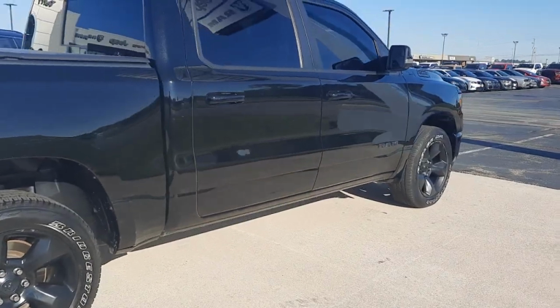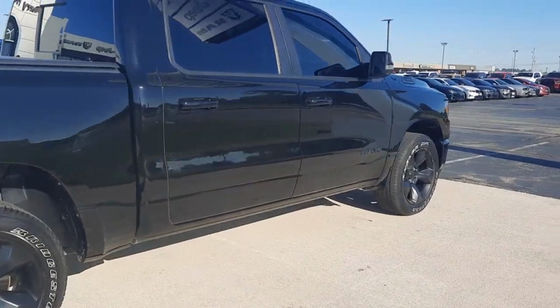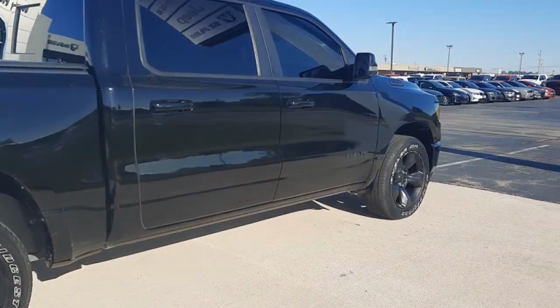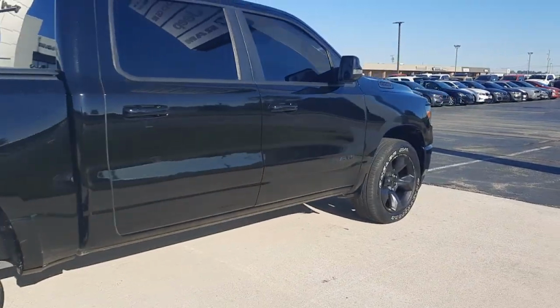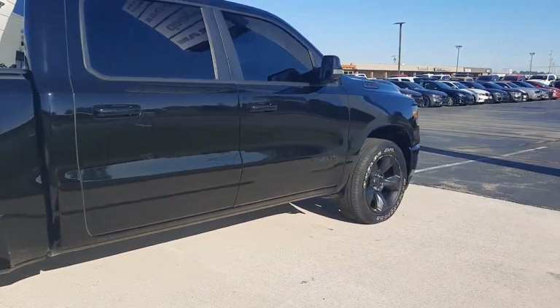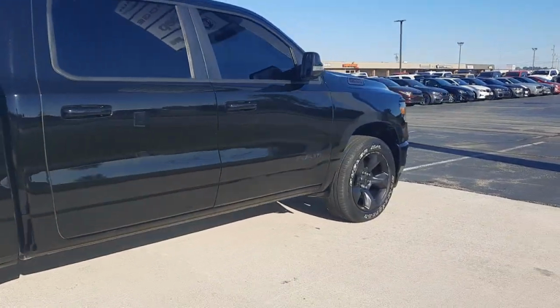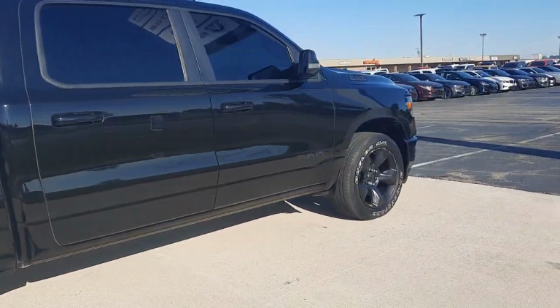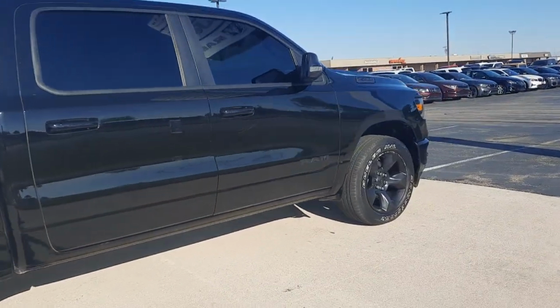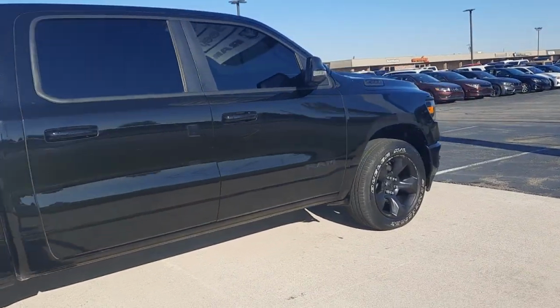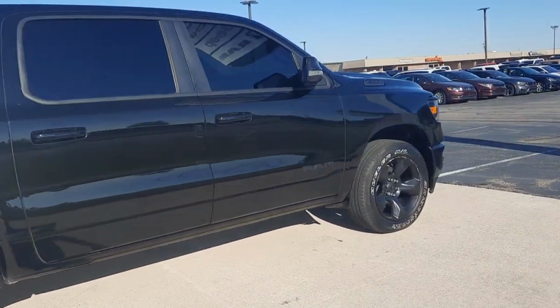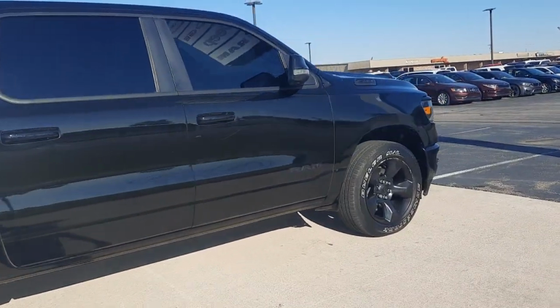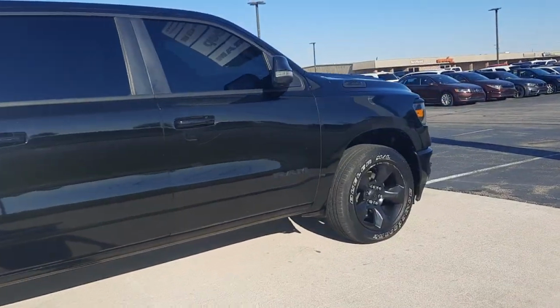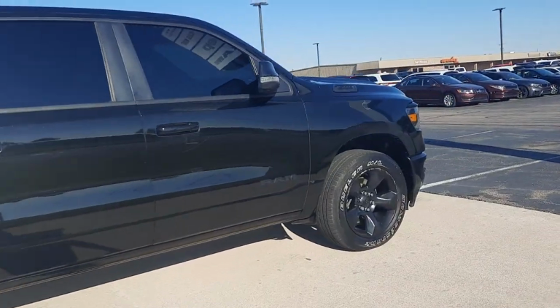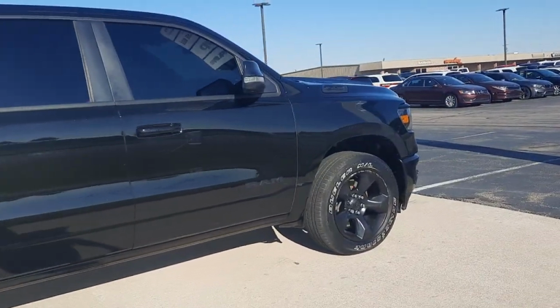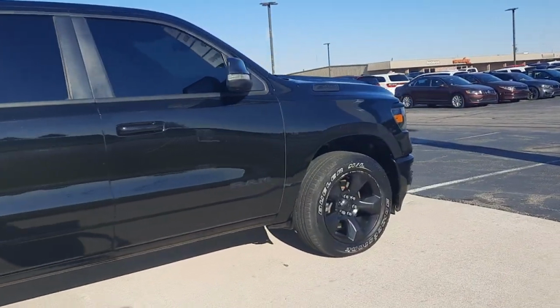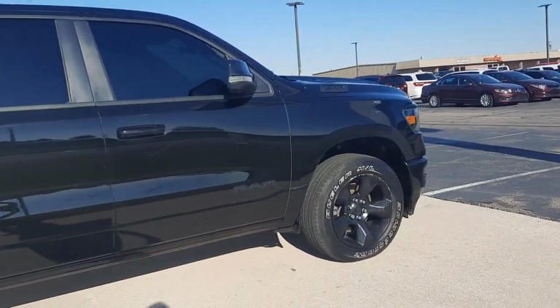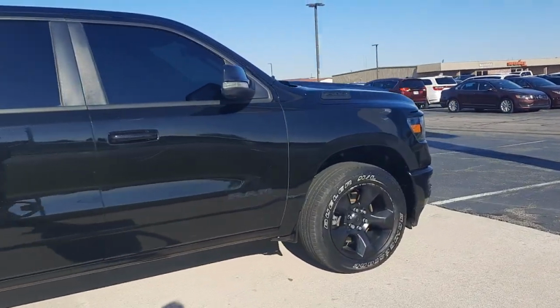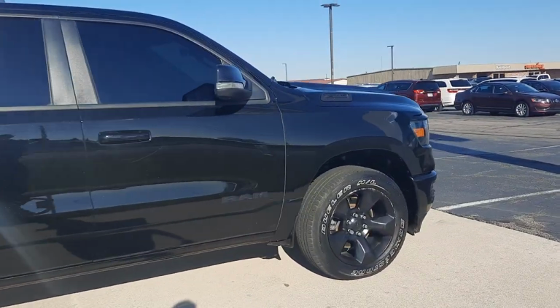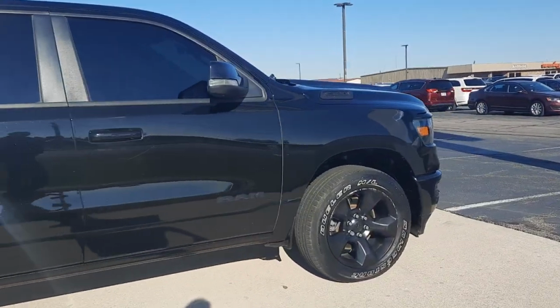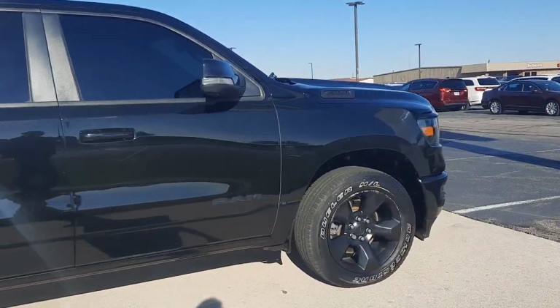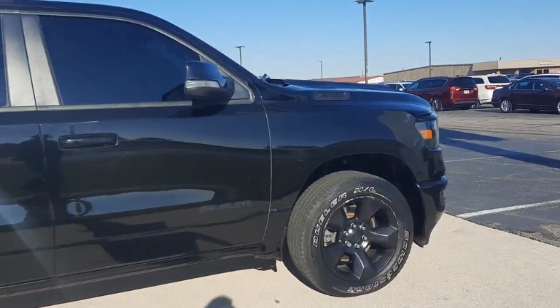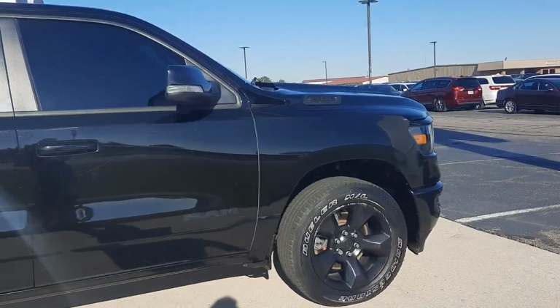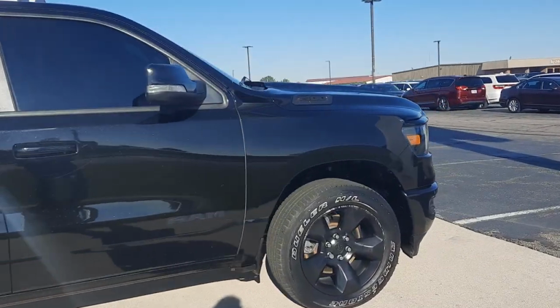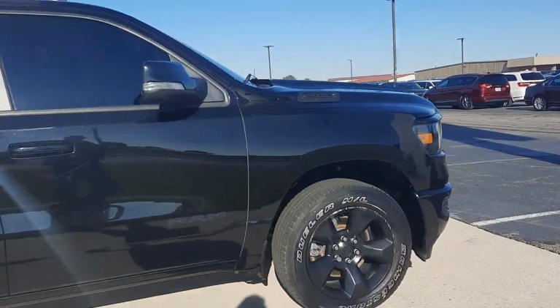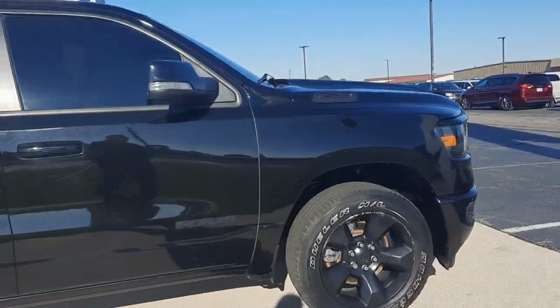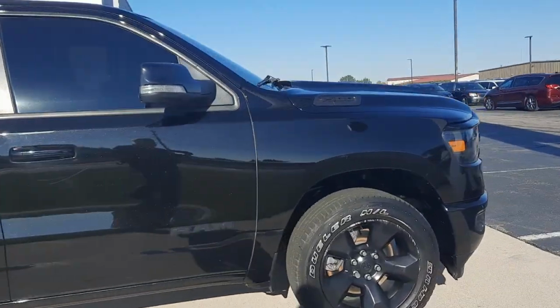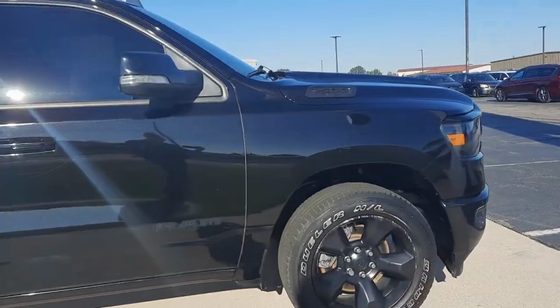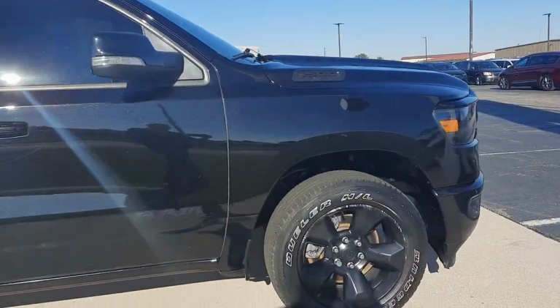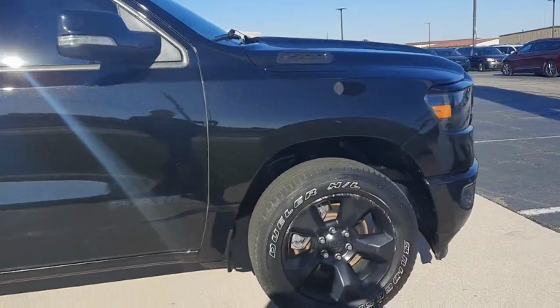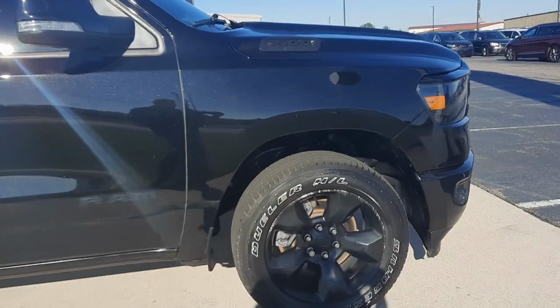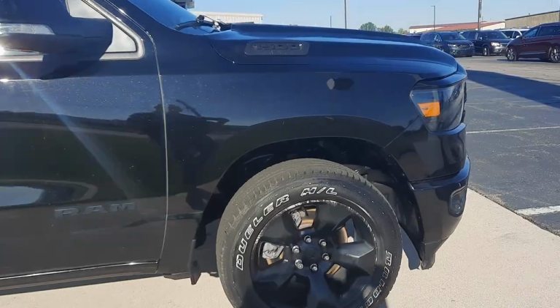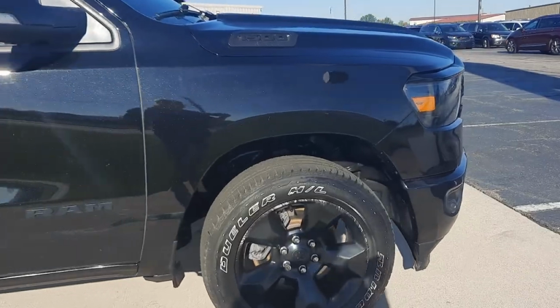Outside's in decent shape. Tires look pretty good all the way around.